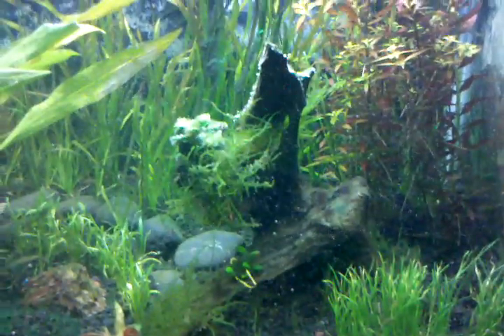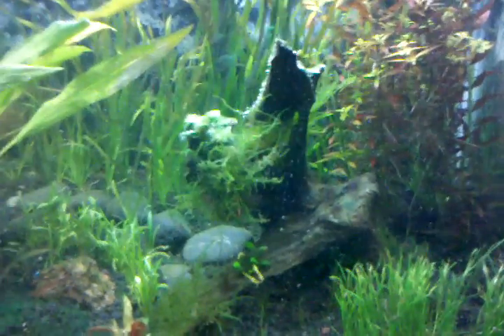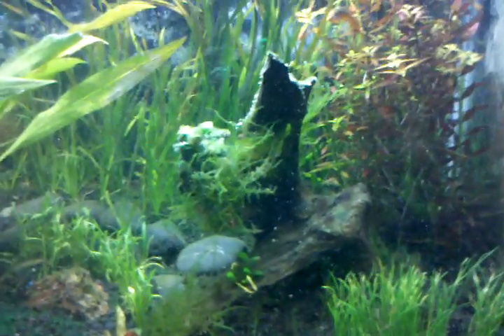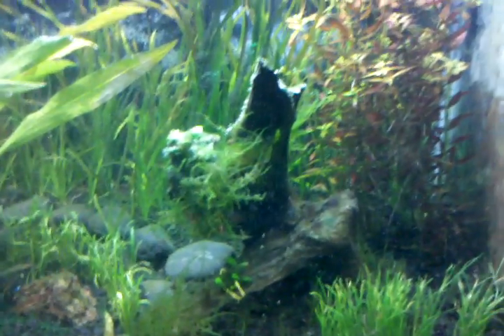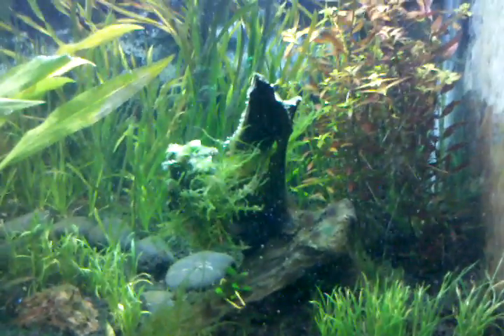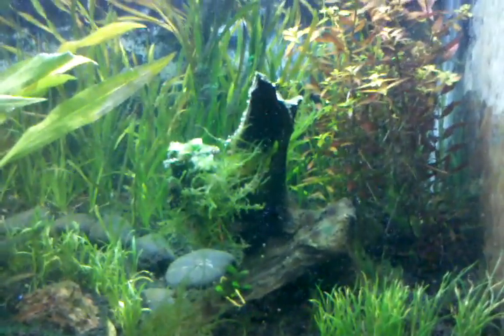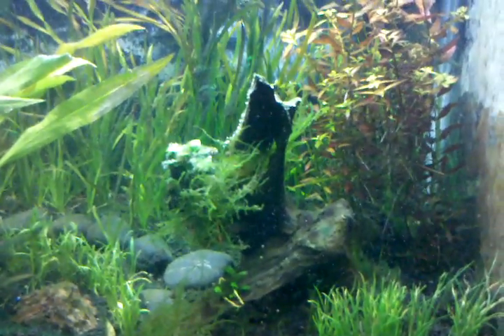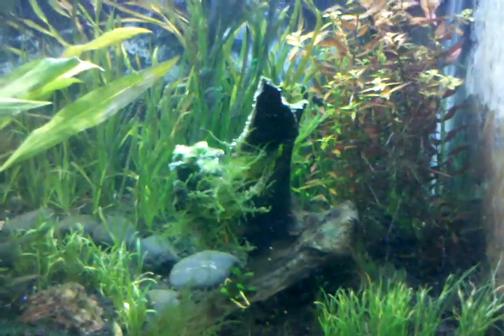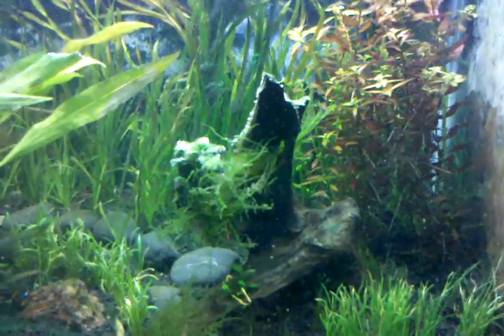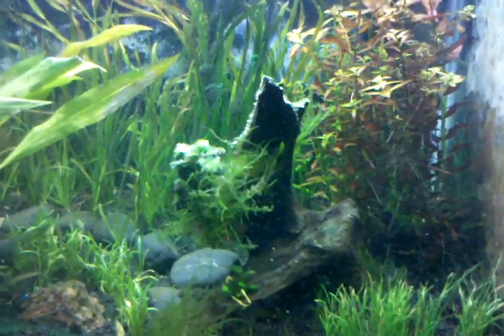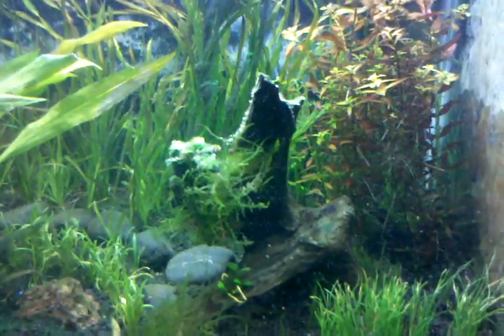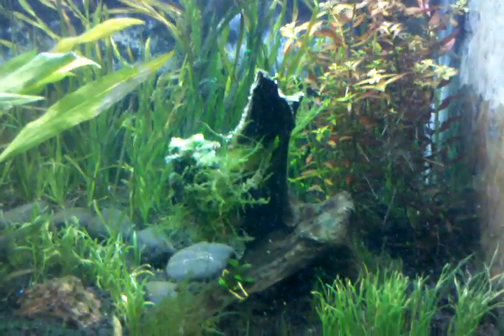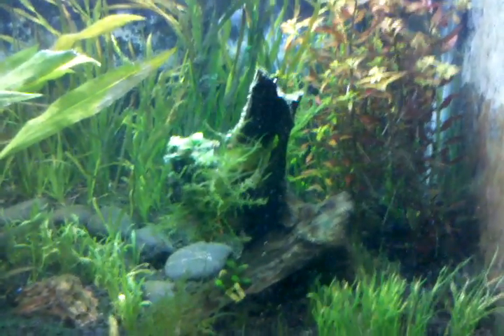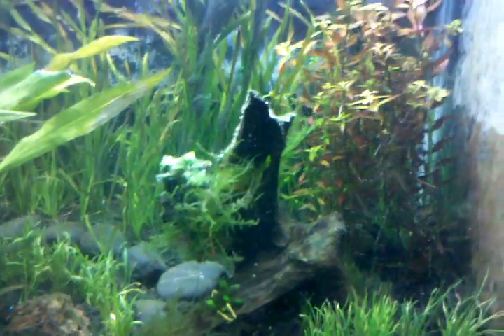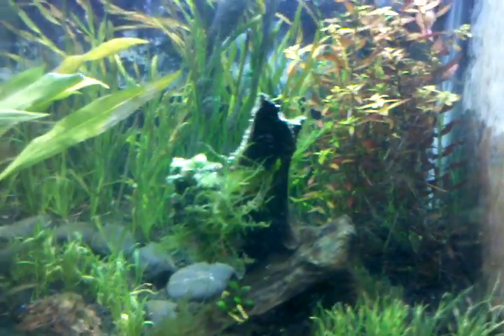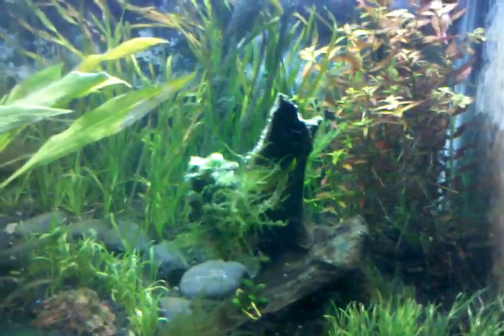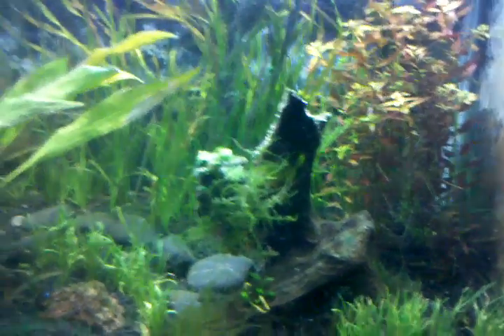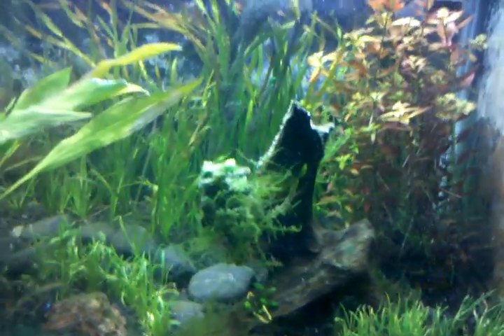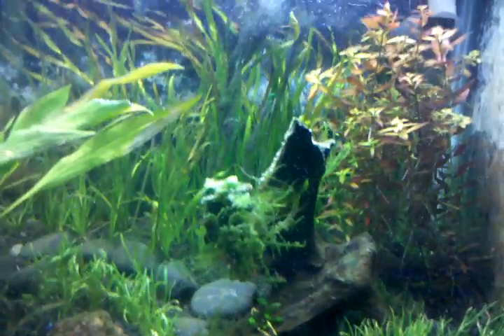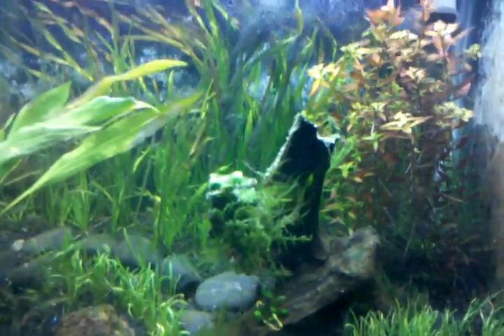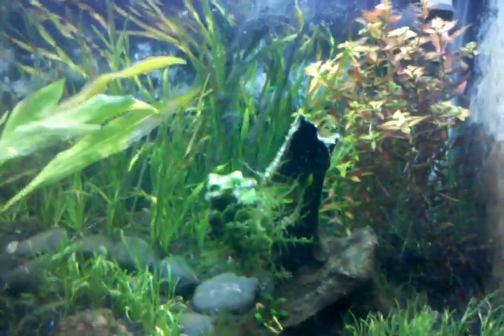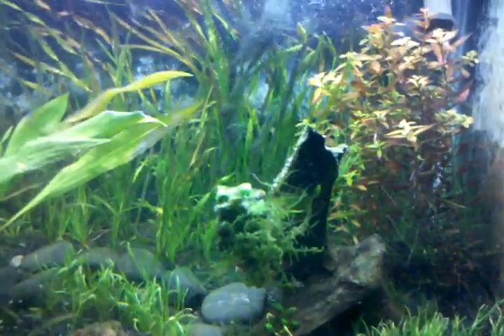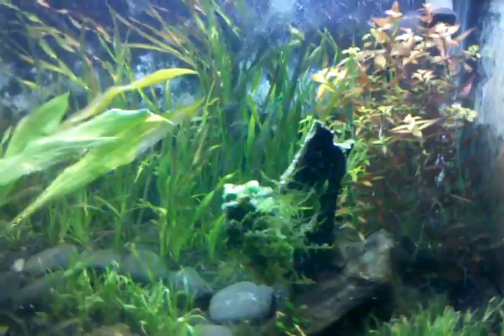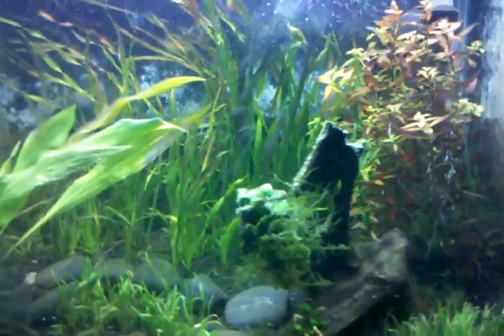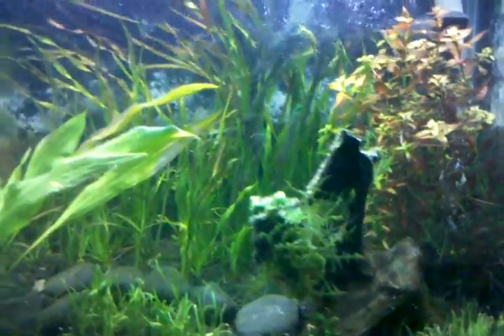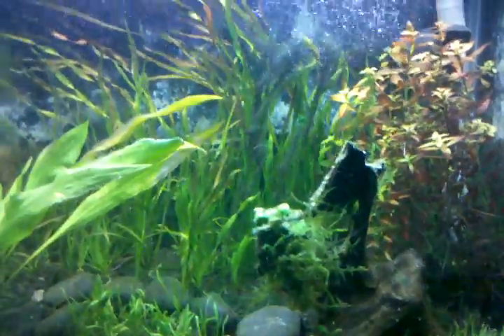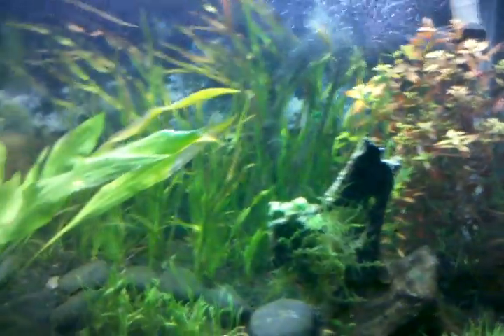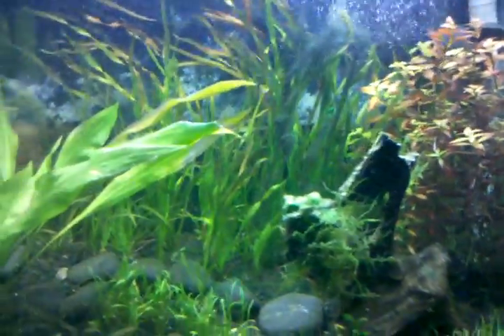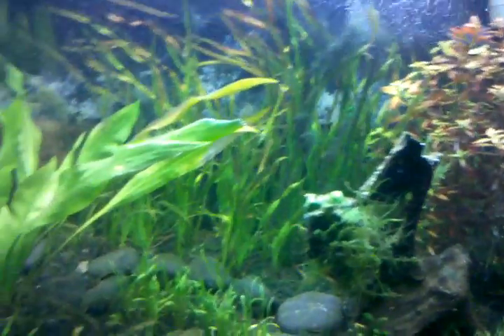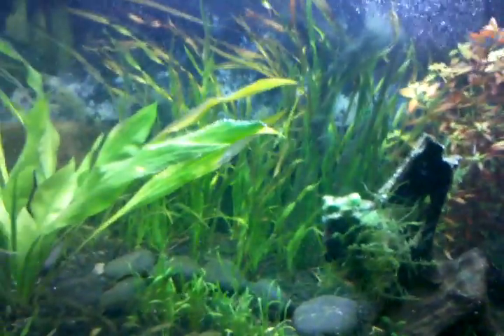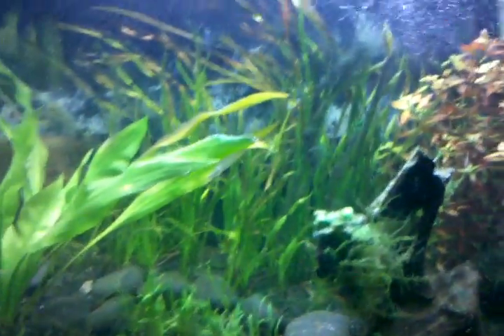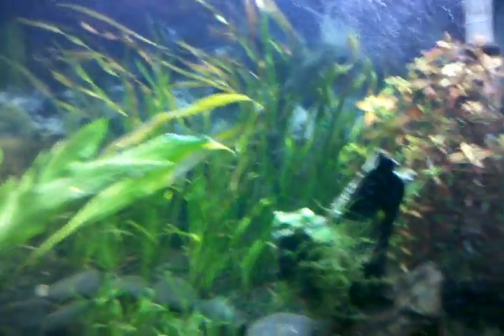Hello everyone, today I'm just doing a quick update on my discus and my plant tank here.